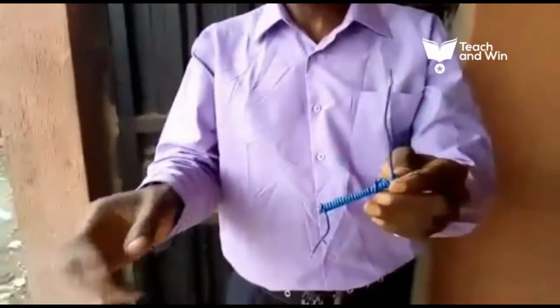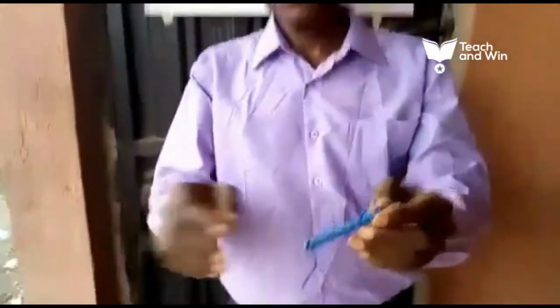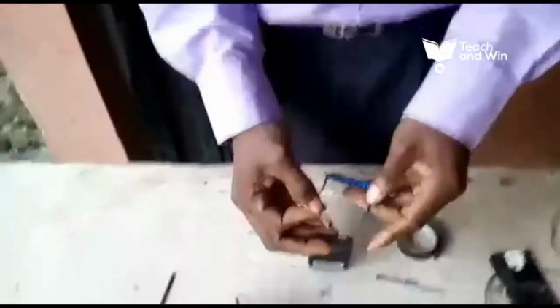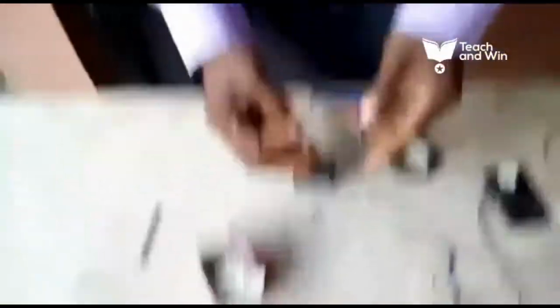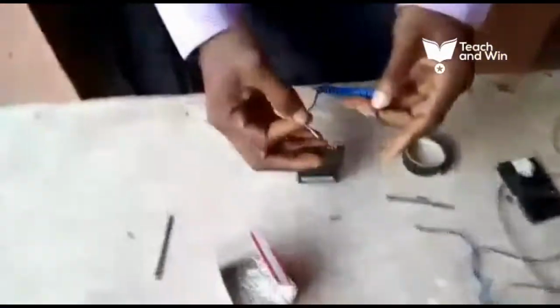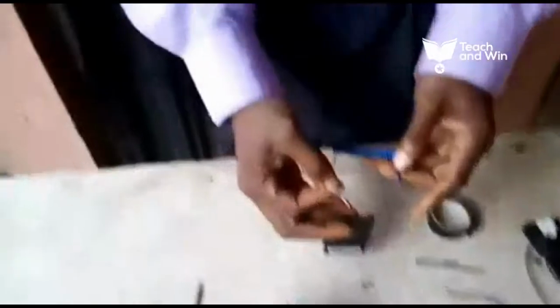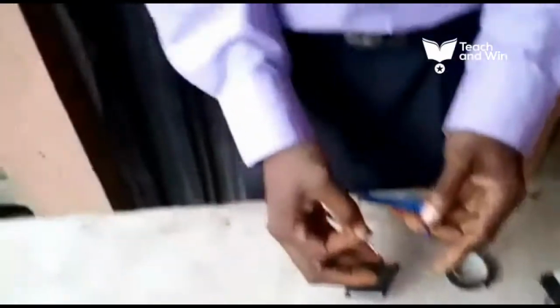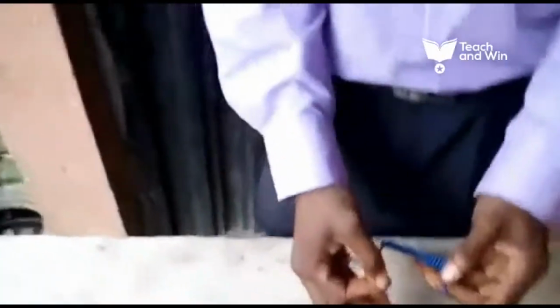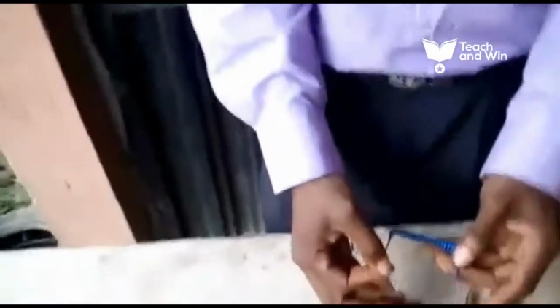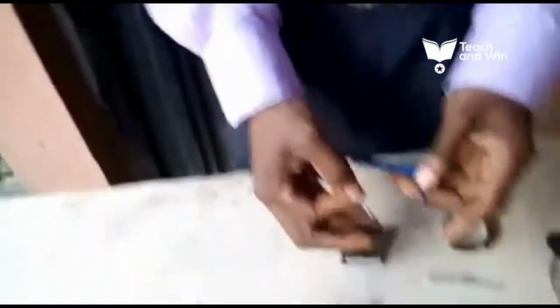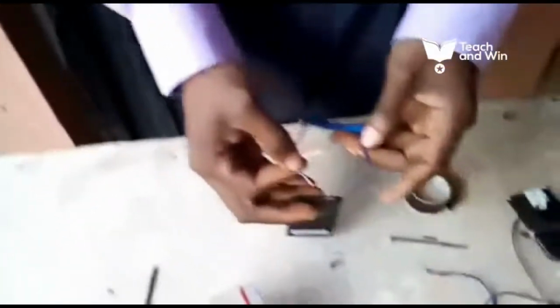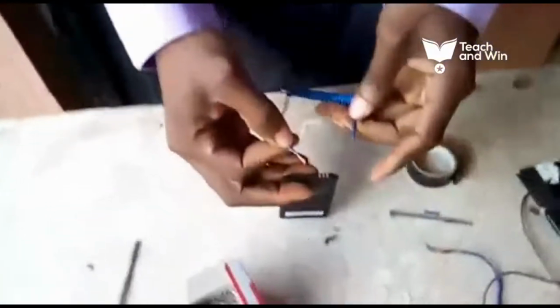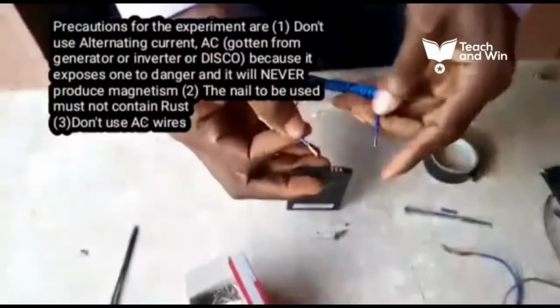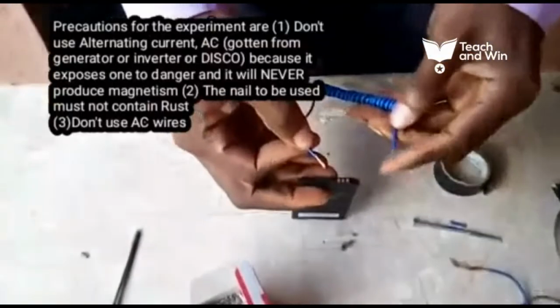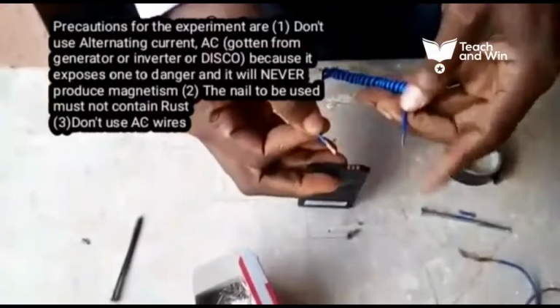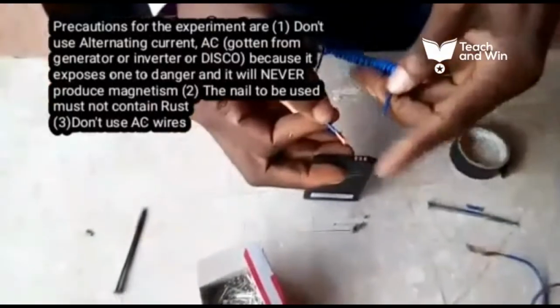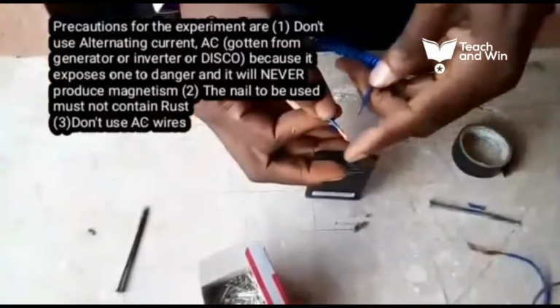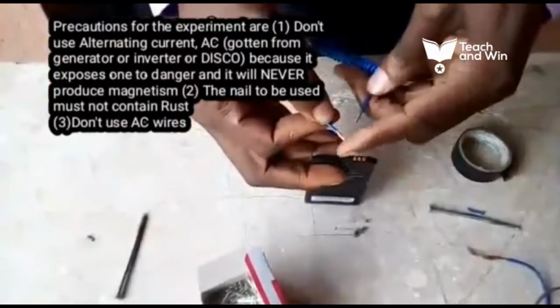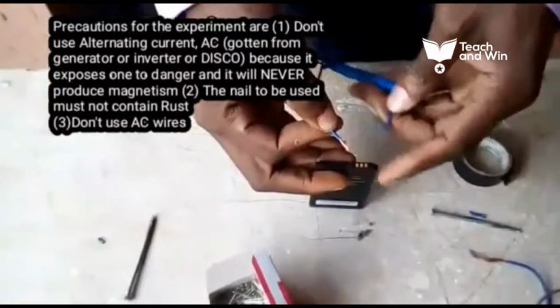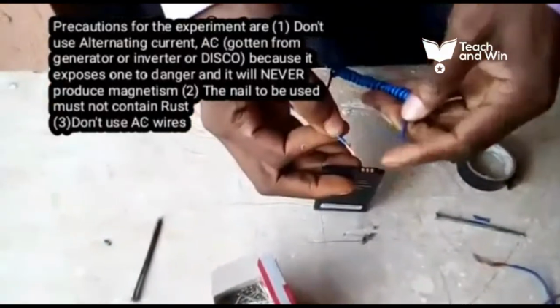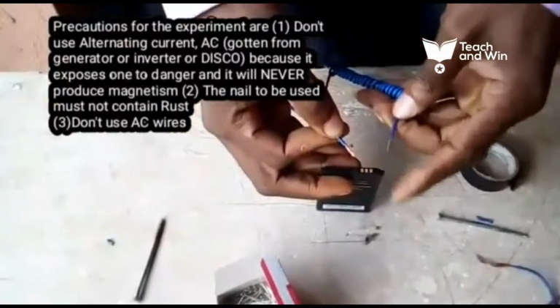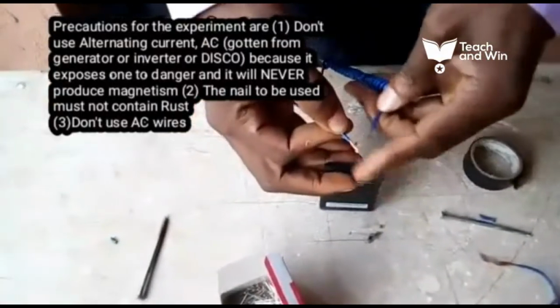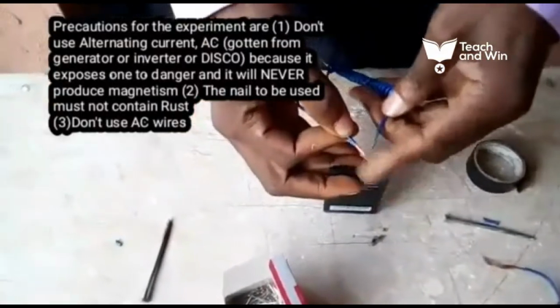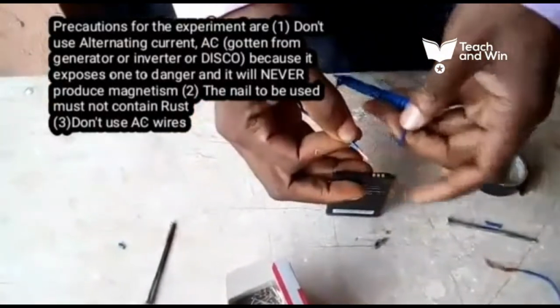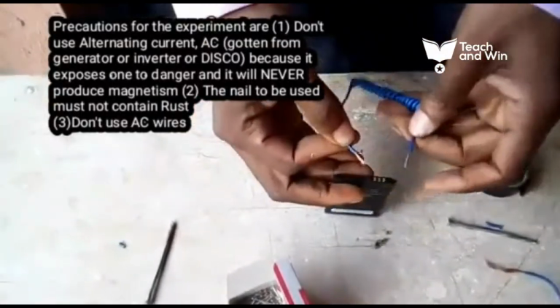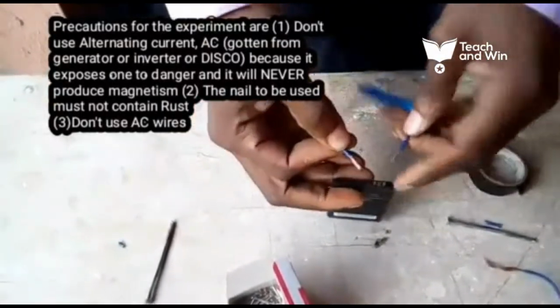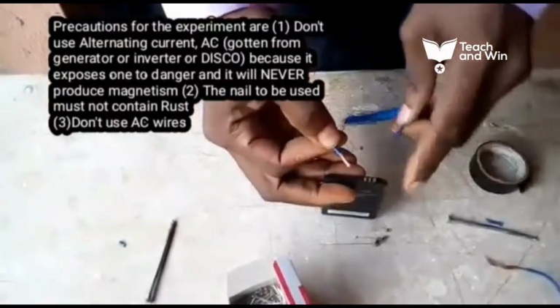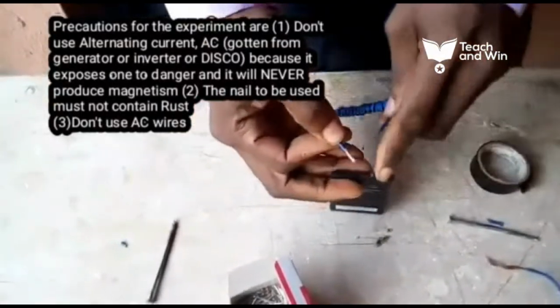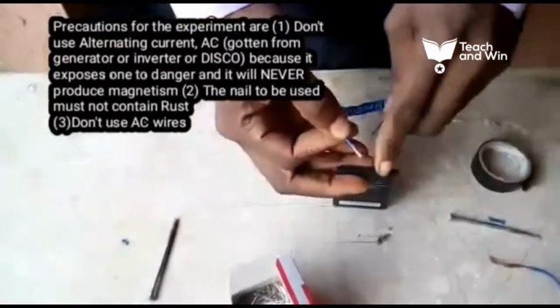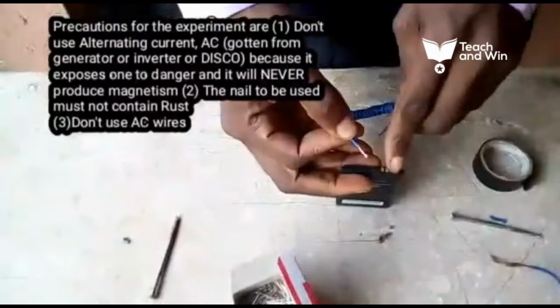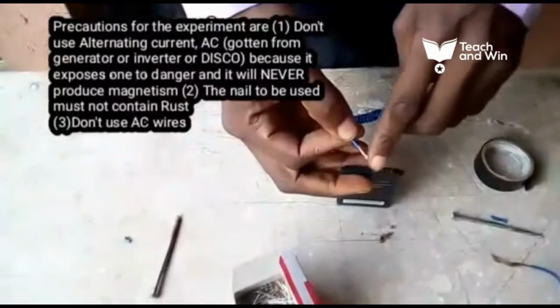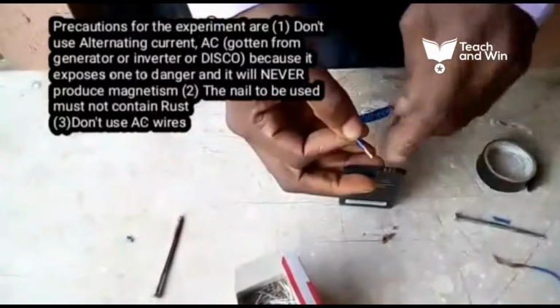The next thing to do is to connect the two loose ends of the wire to the positive and negative terminal of your battery.